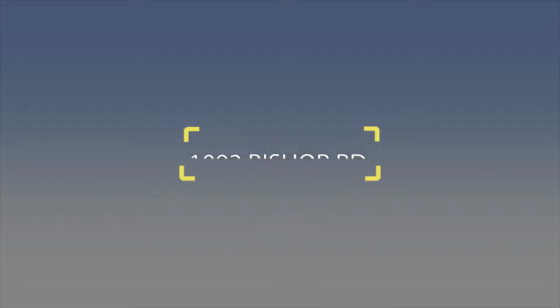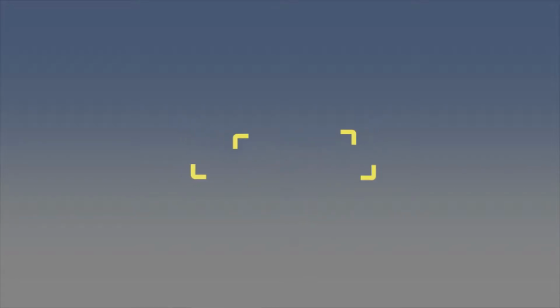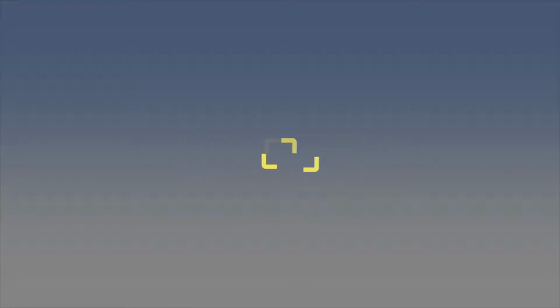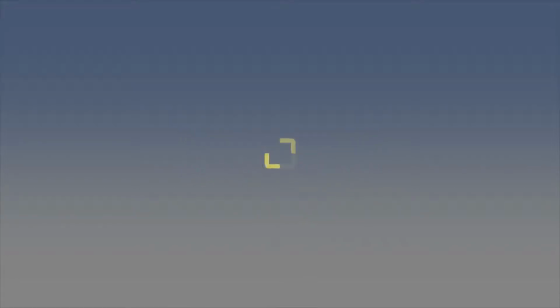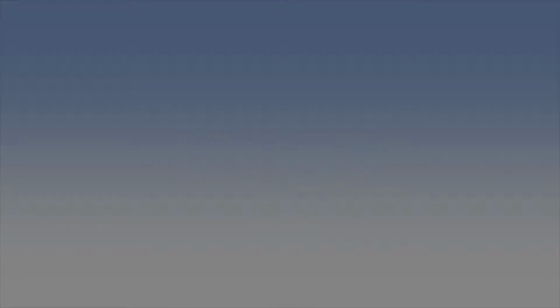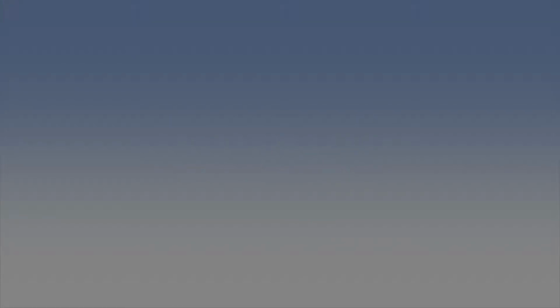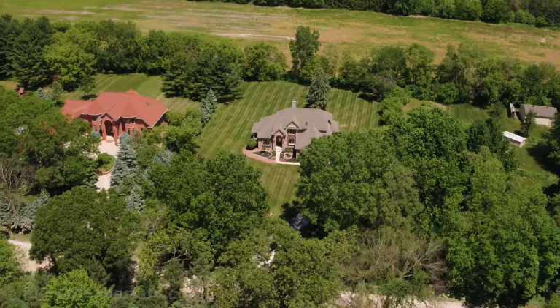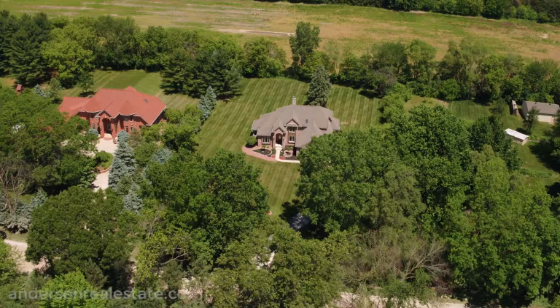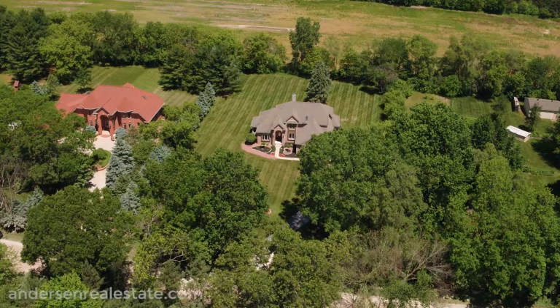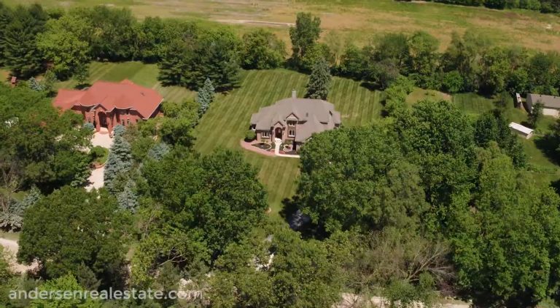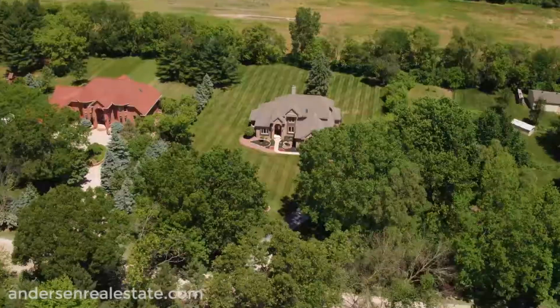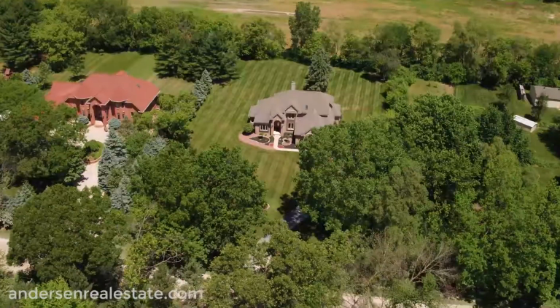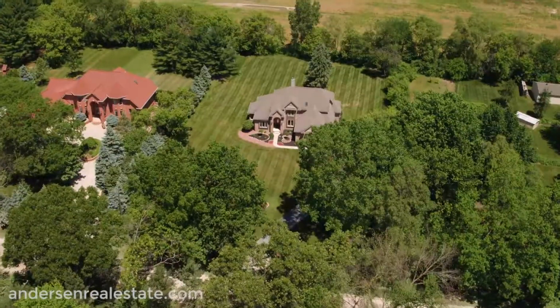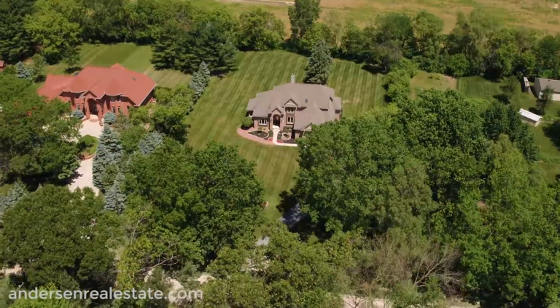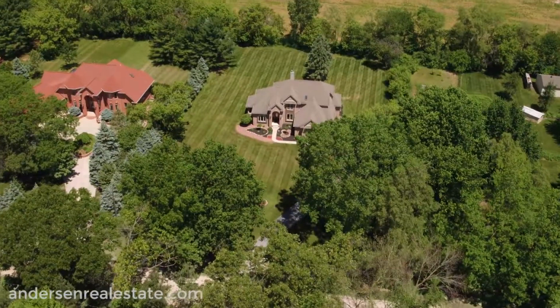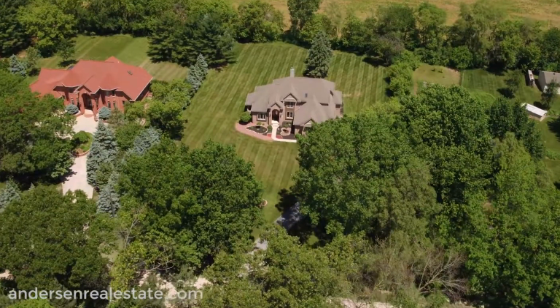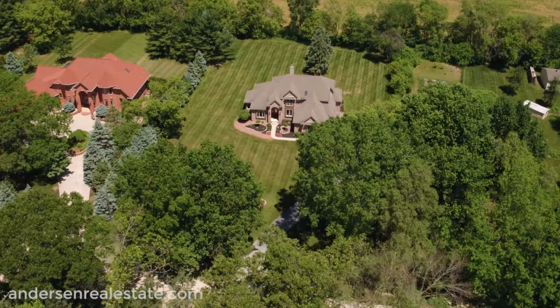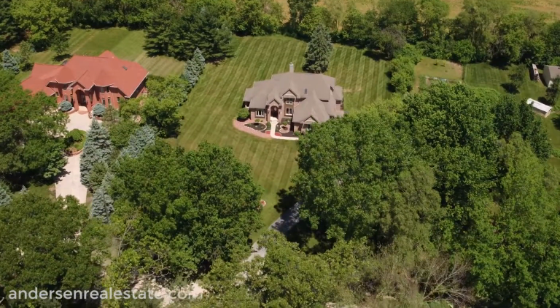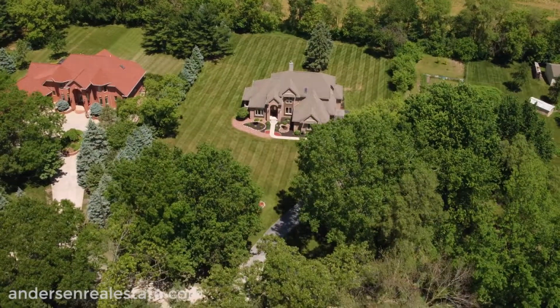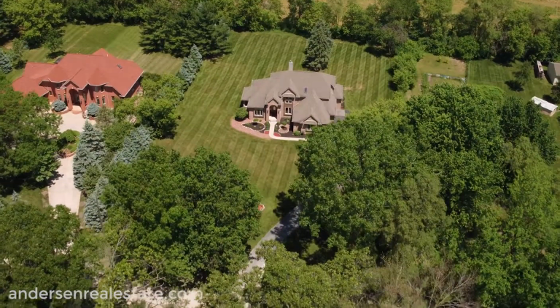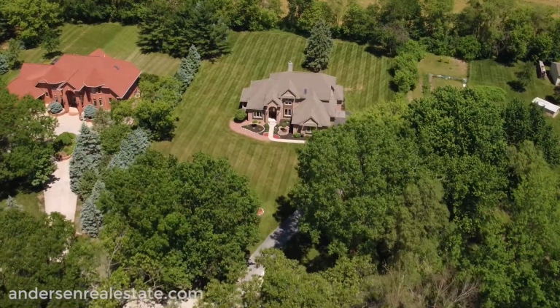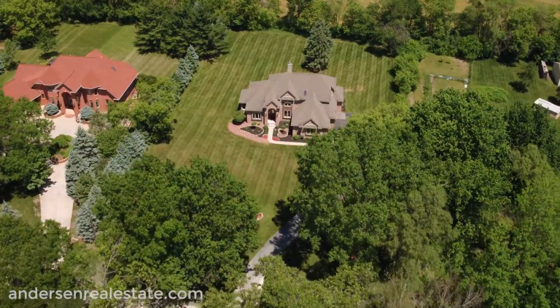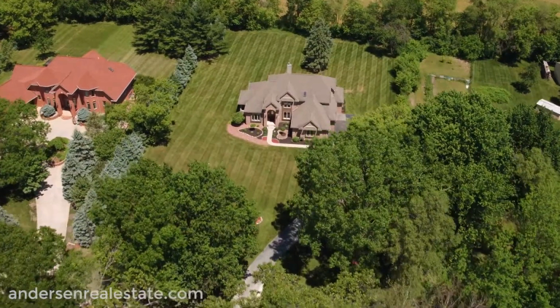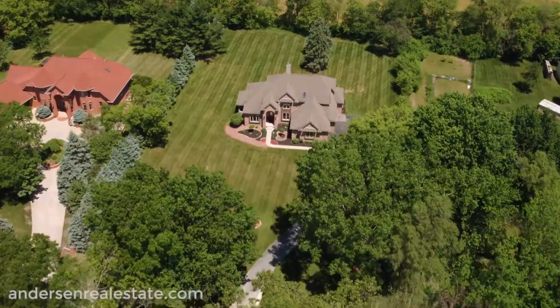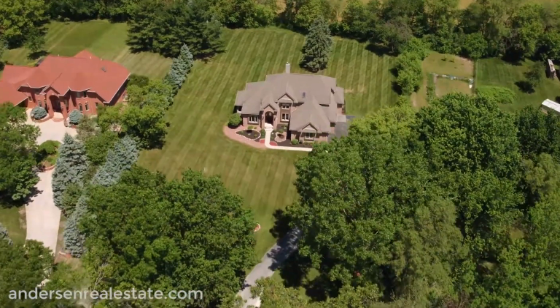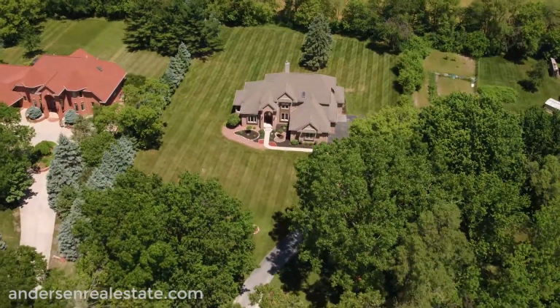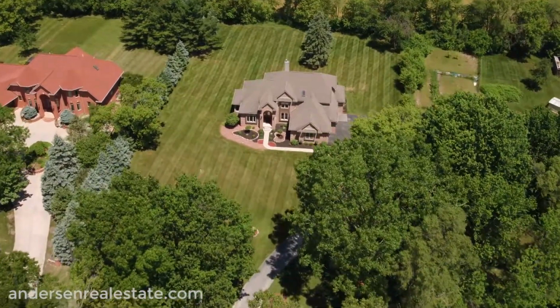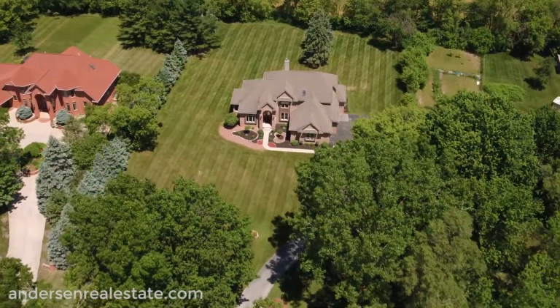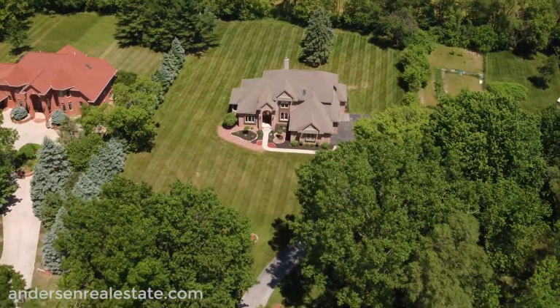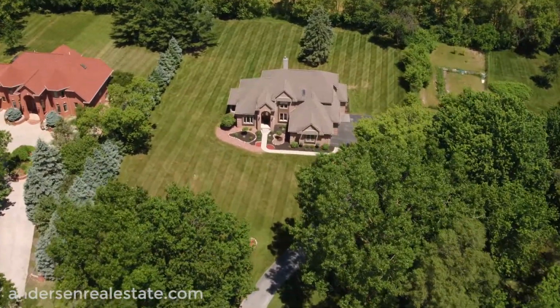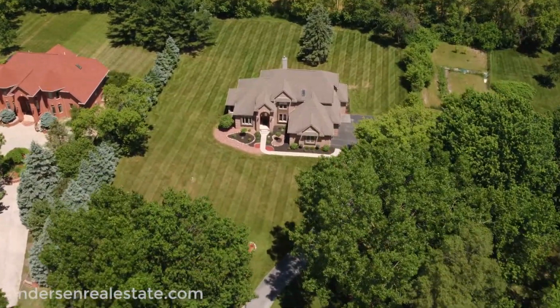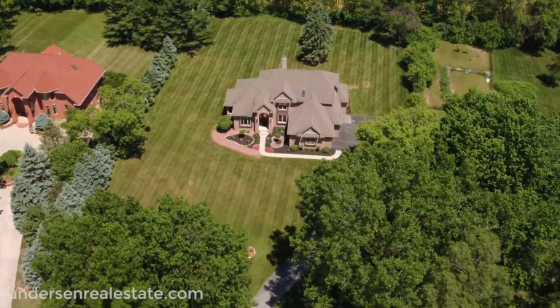Welcome to 1092 Bishop Road, located less than a six-minute drive from downtown Saline and only a 15-minute drive from Ann Arbor.